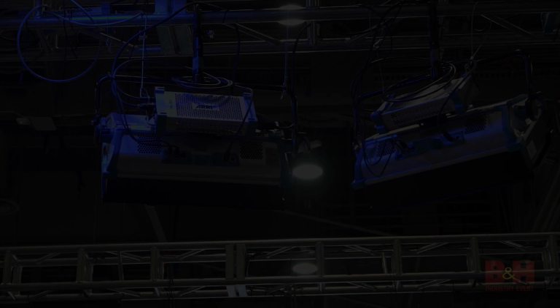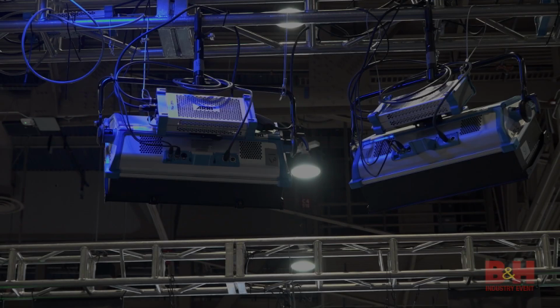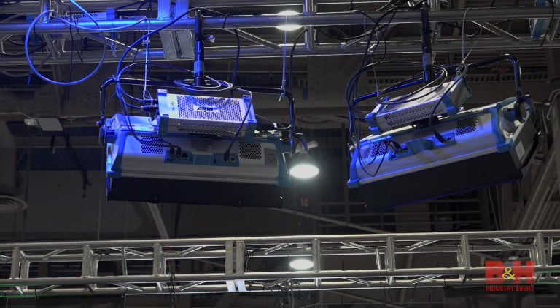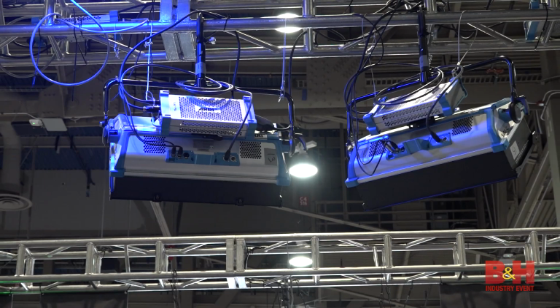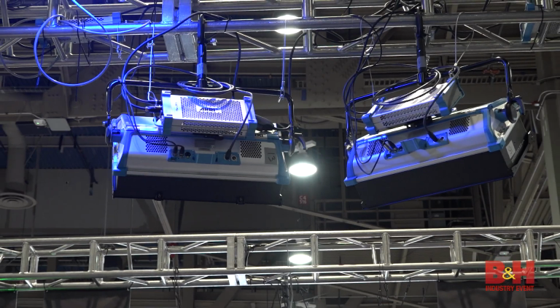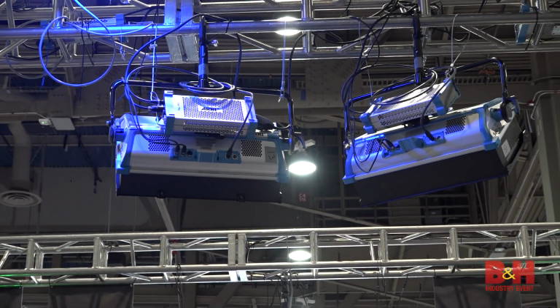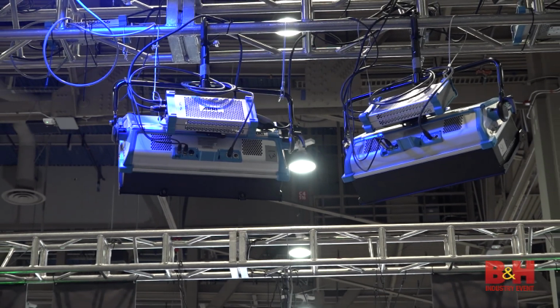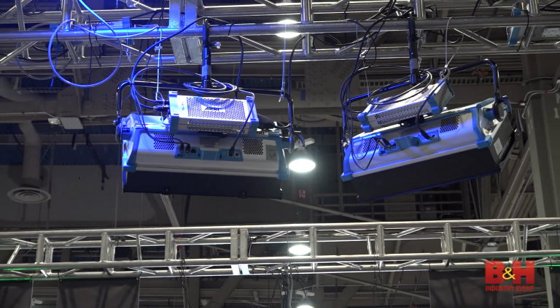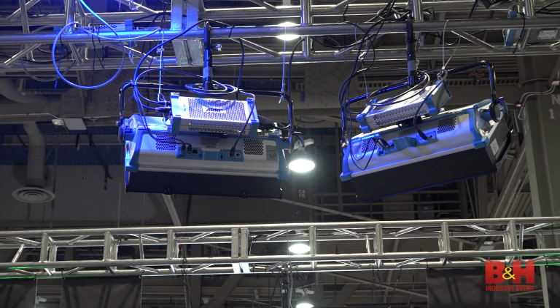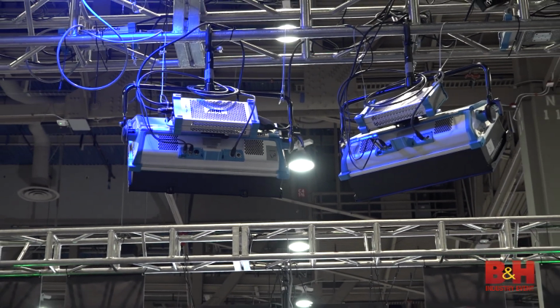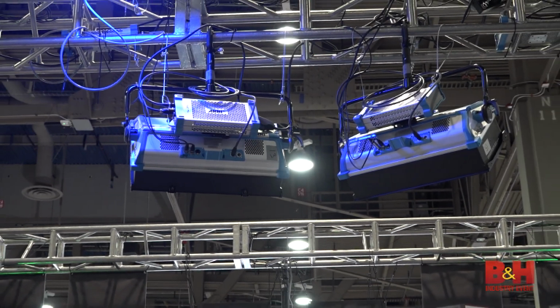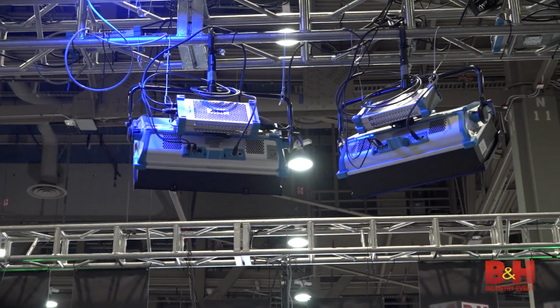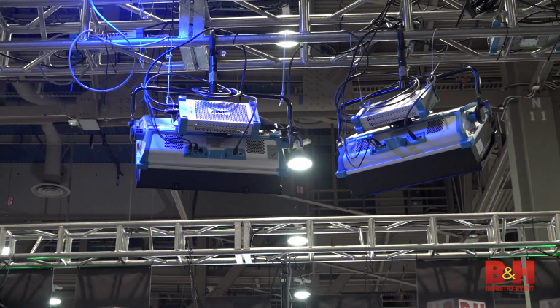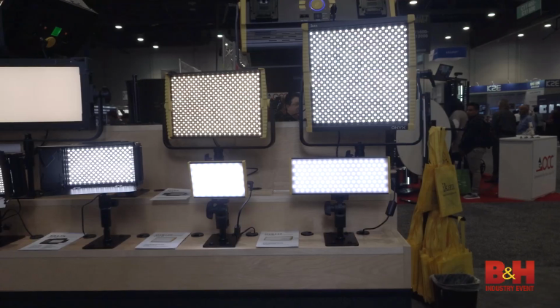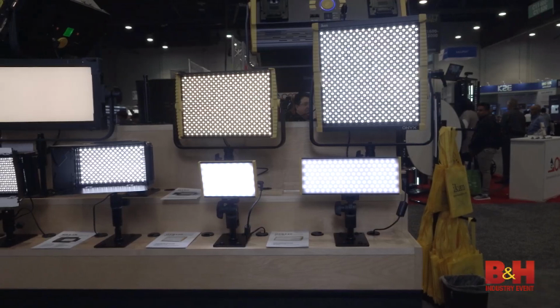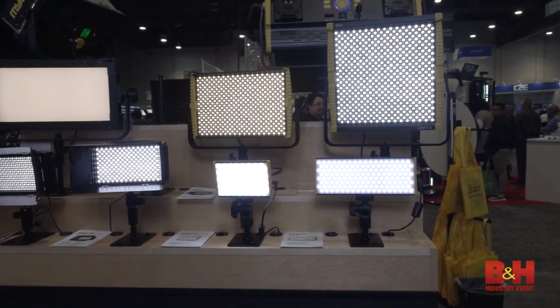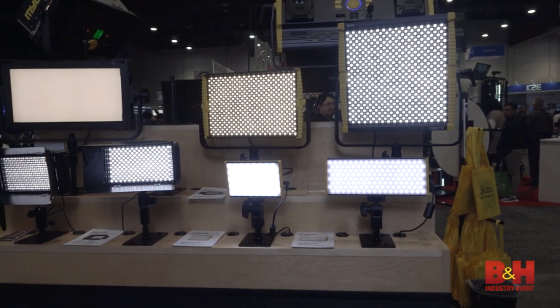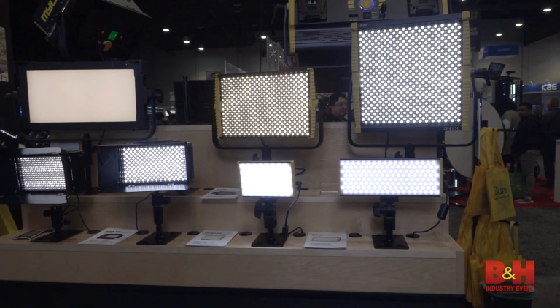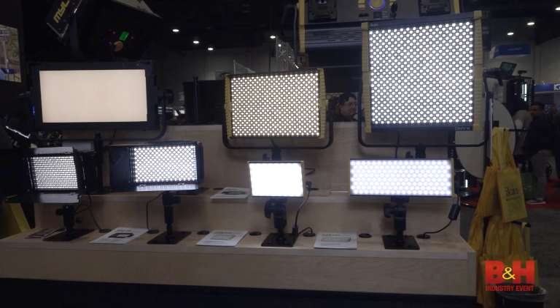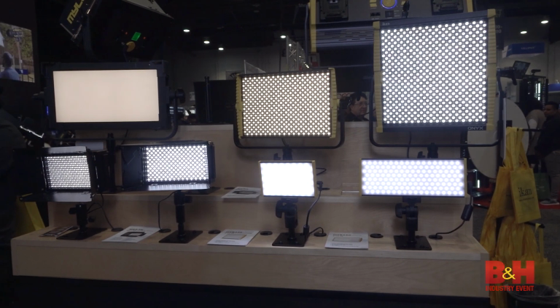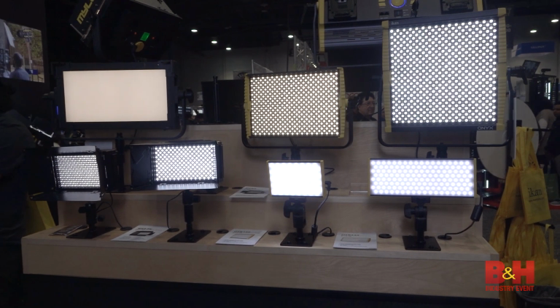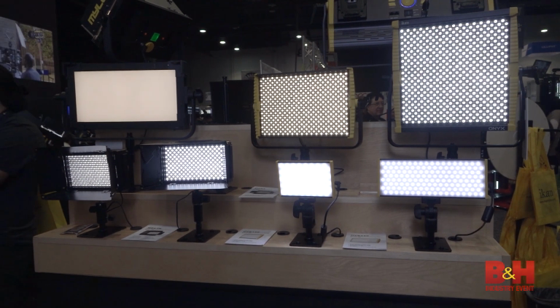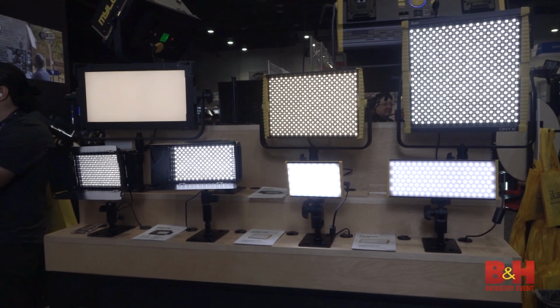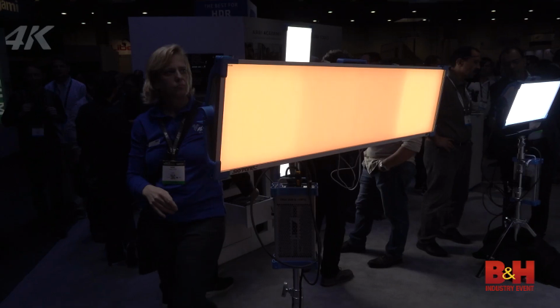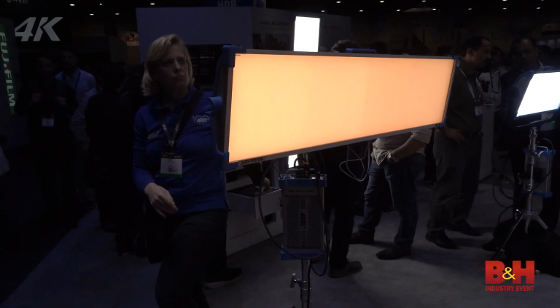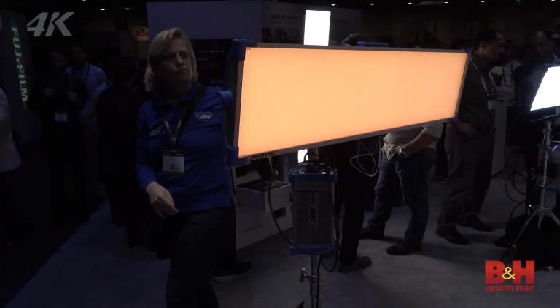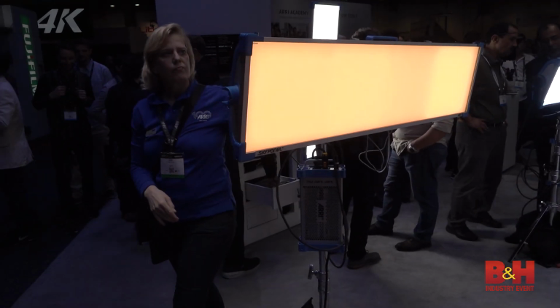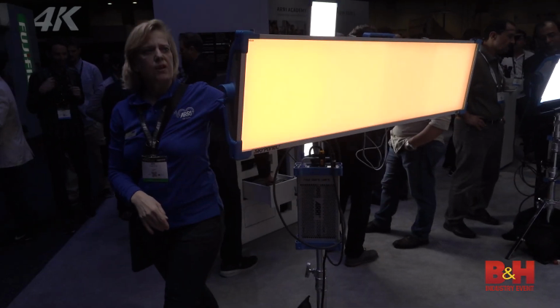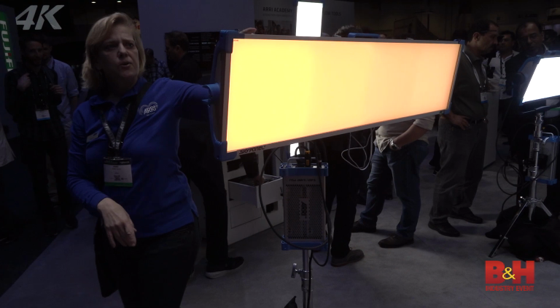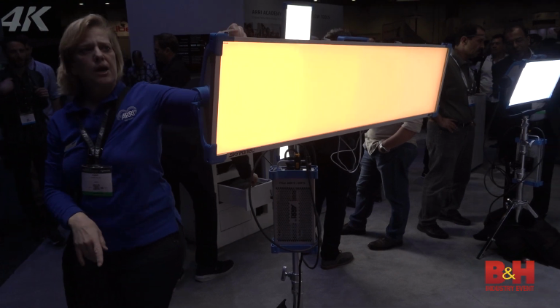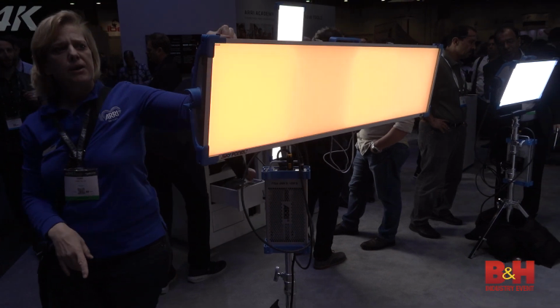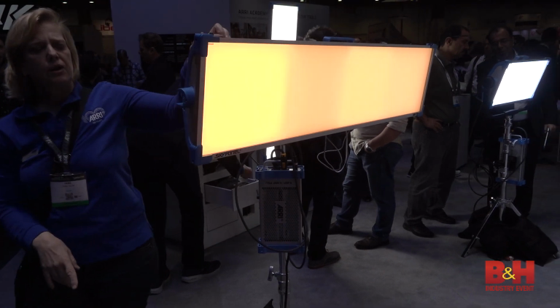NAB 2017 showed off some of the coolest LED lighting technologies available. Let's take a look.